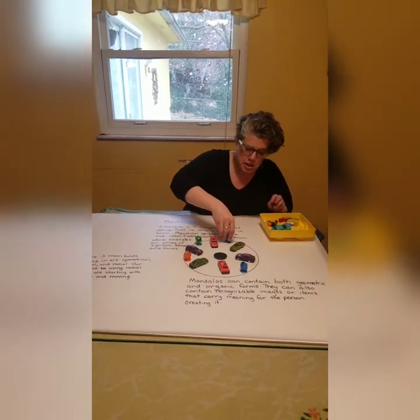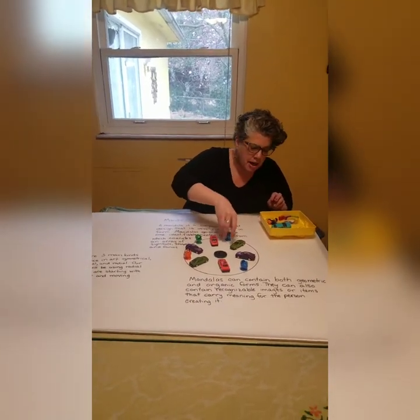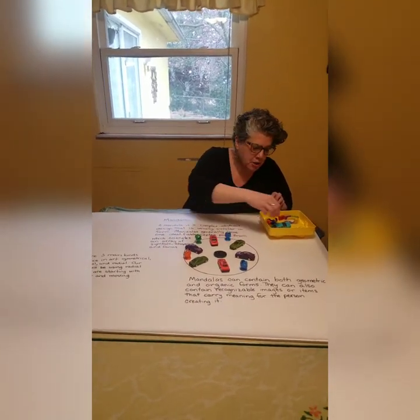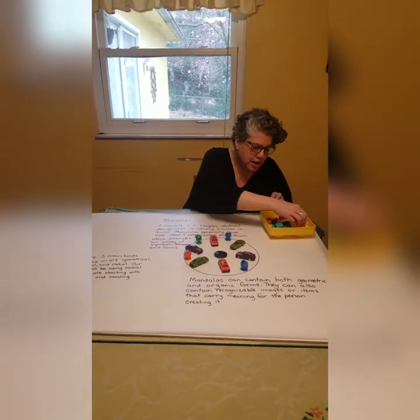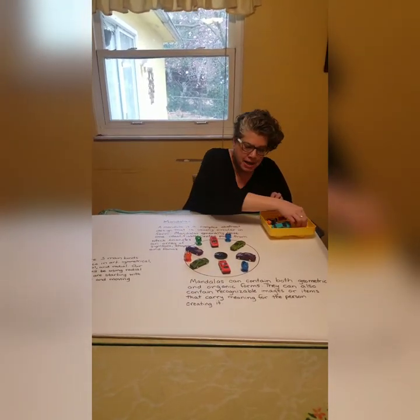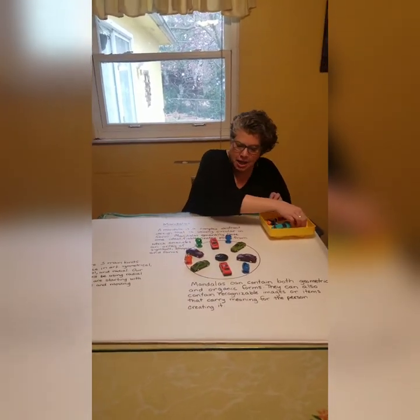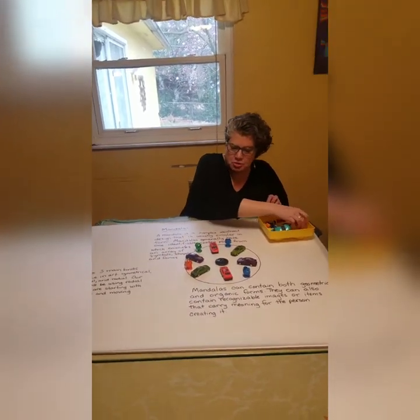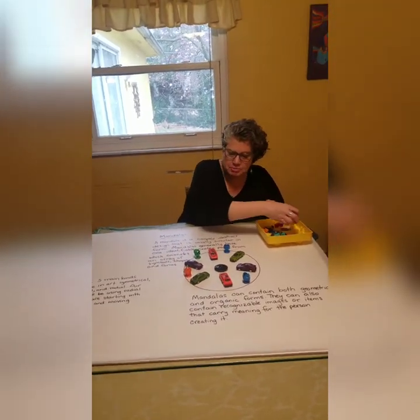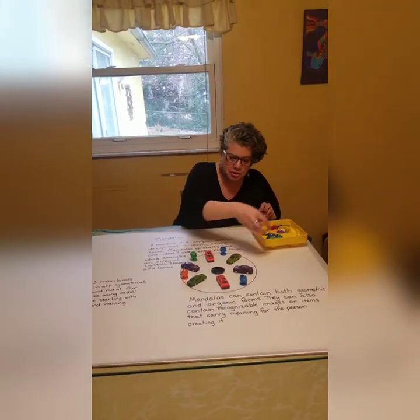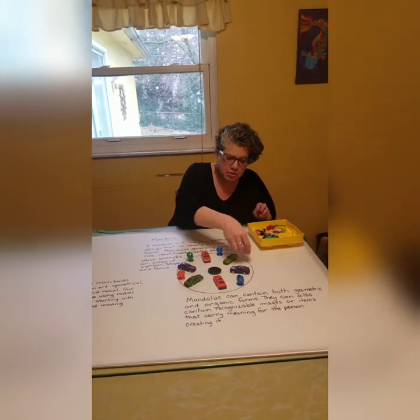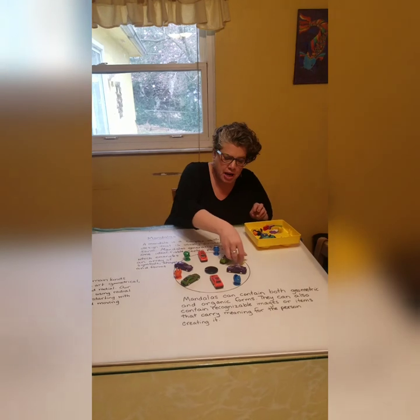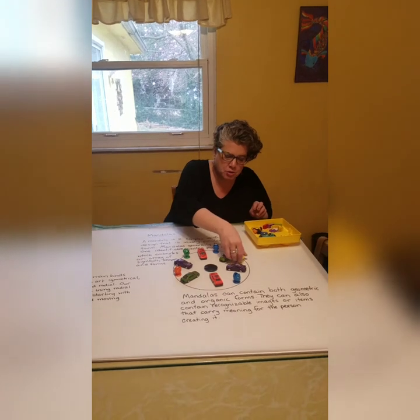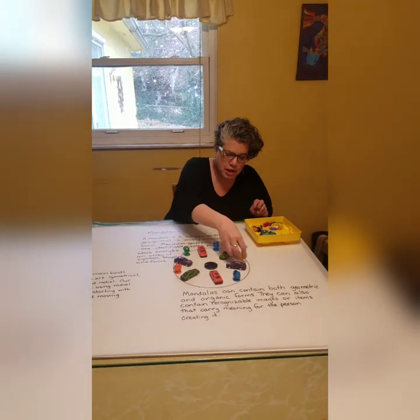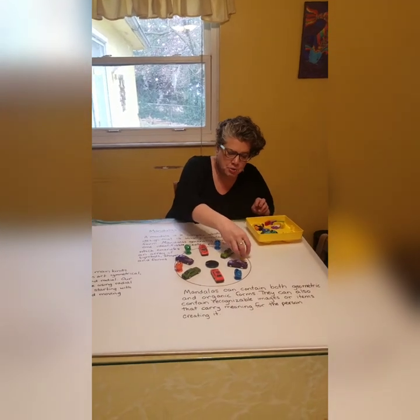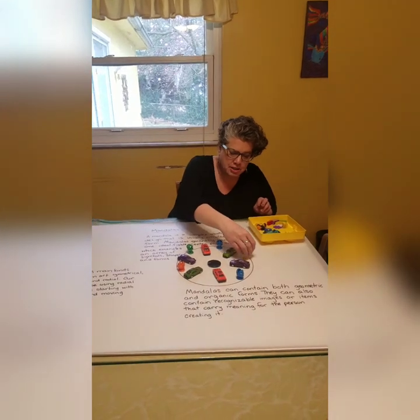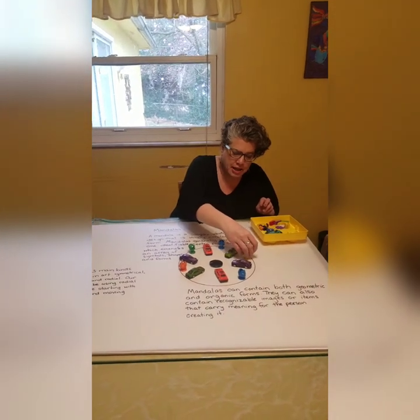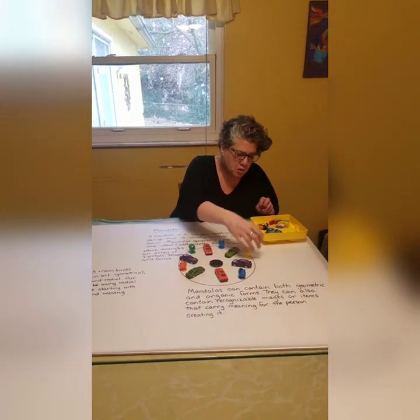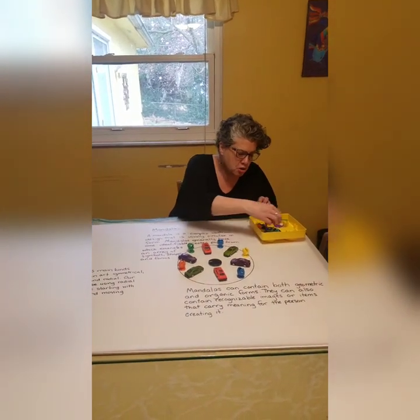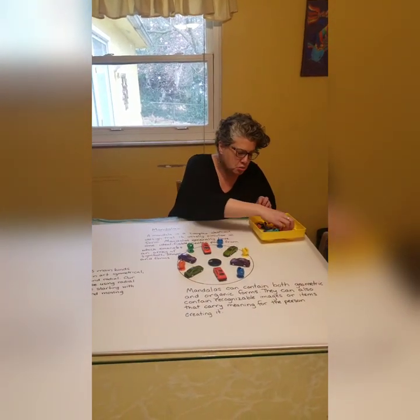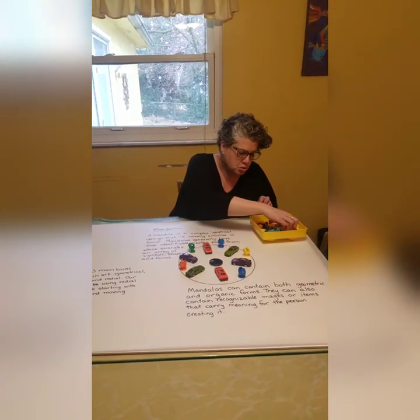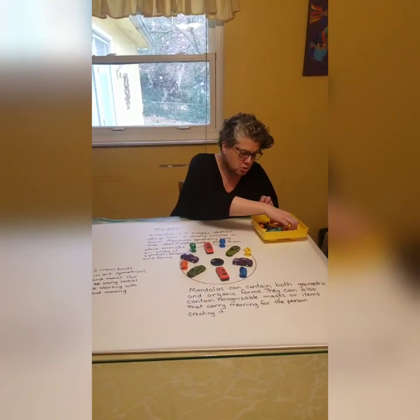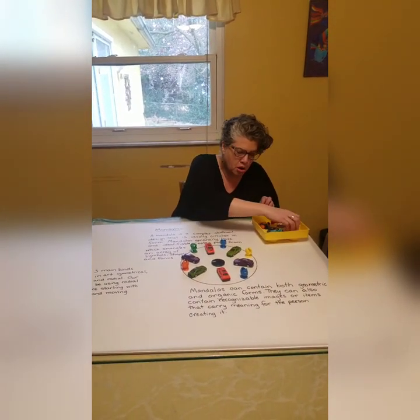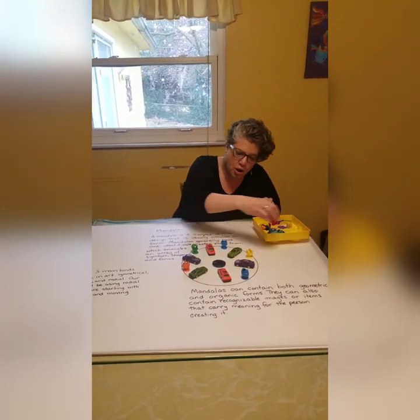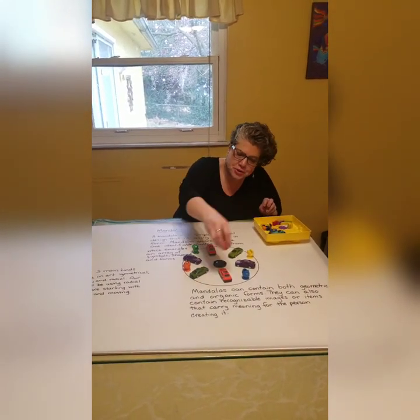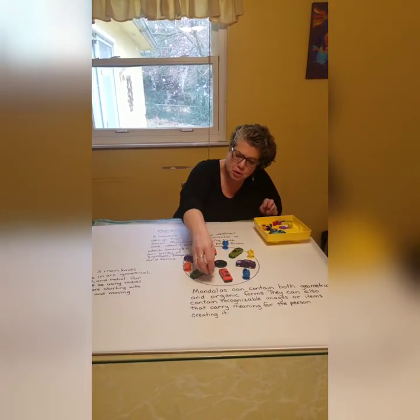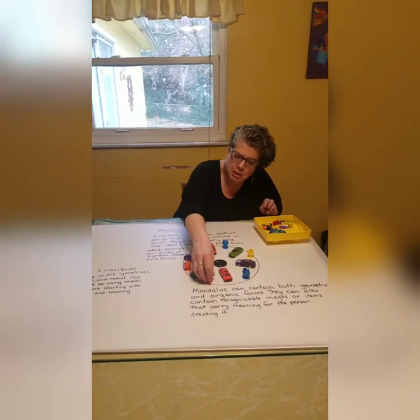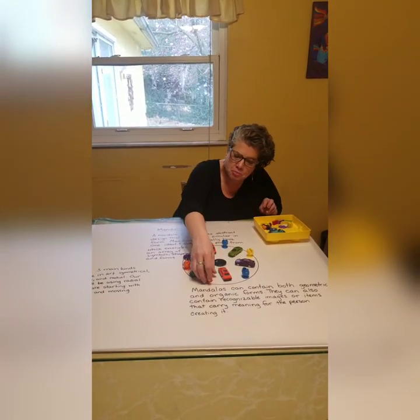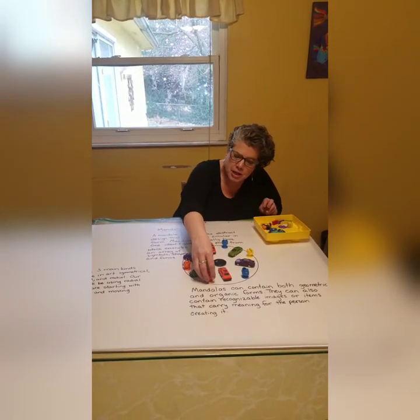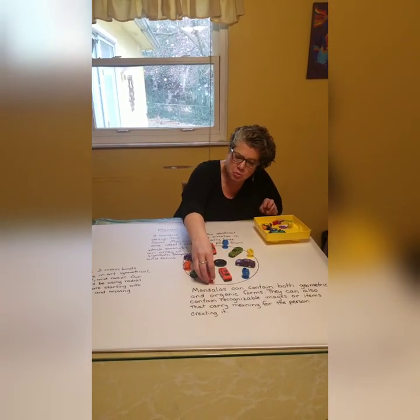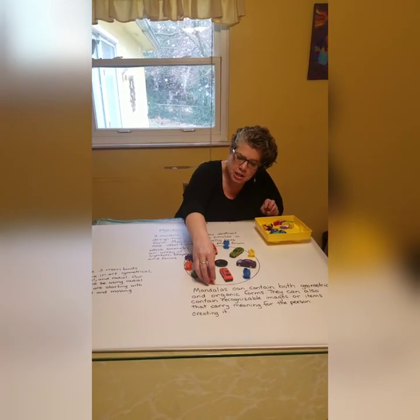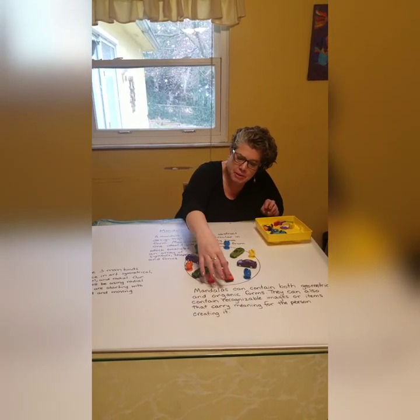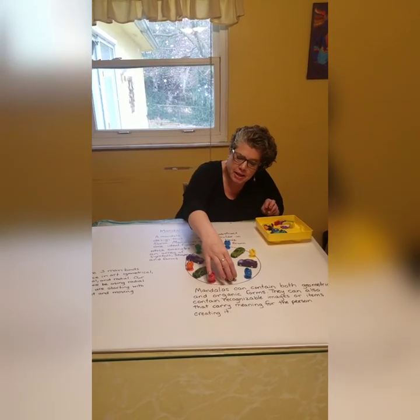I've been creating mandalas with some other household objects. I can post those also, but I won't make you watch me make them.